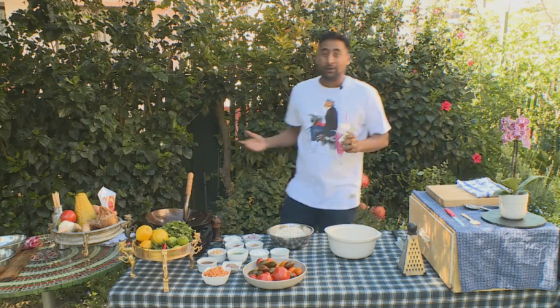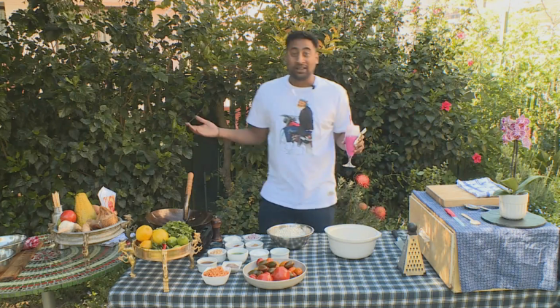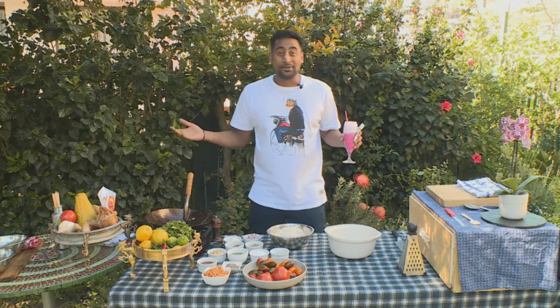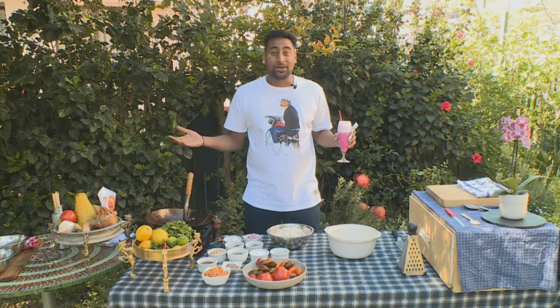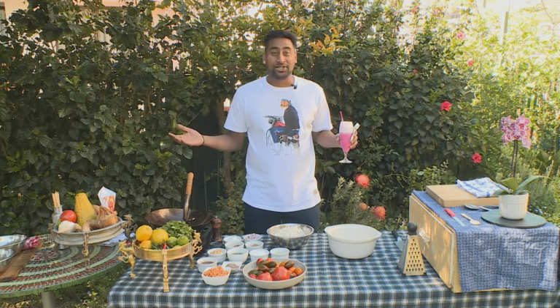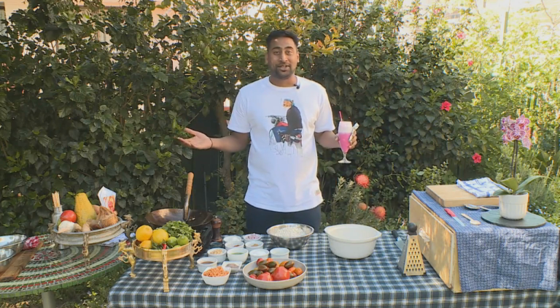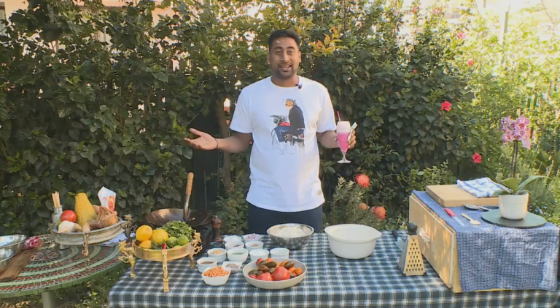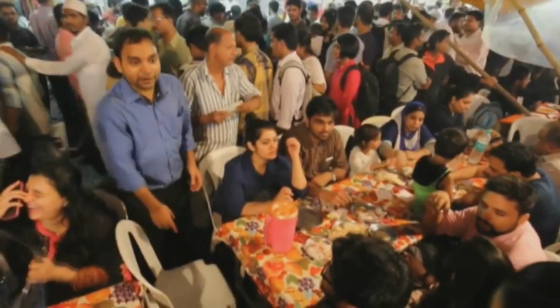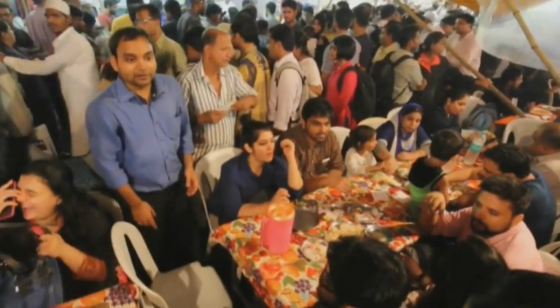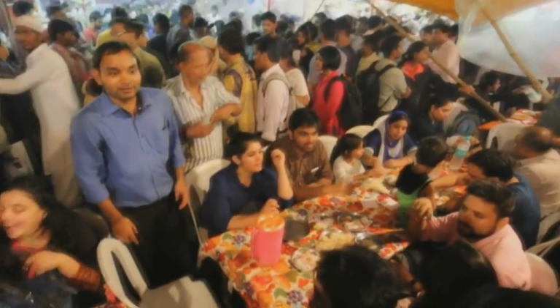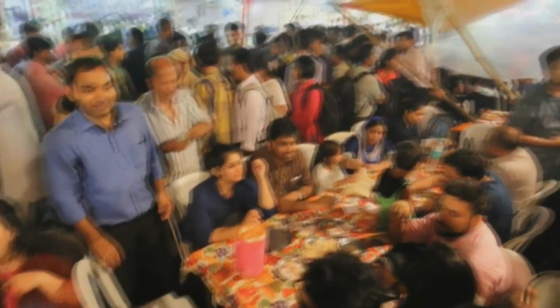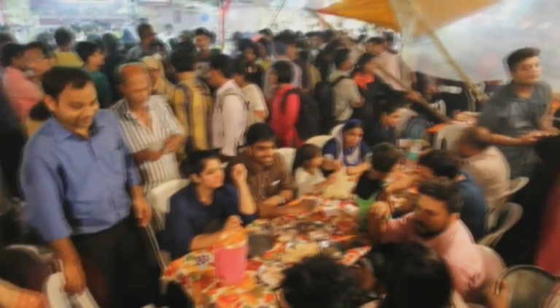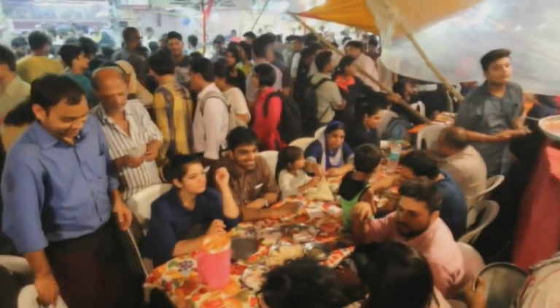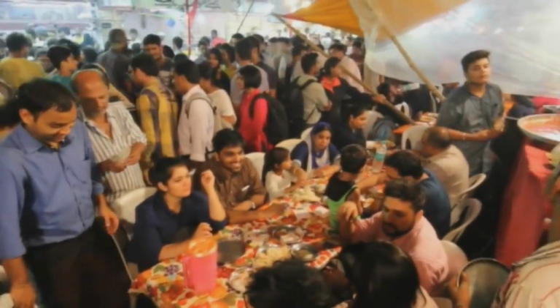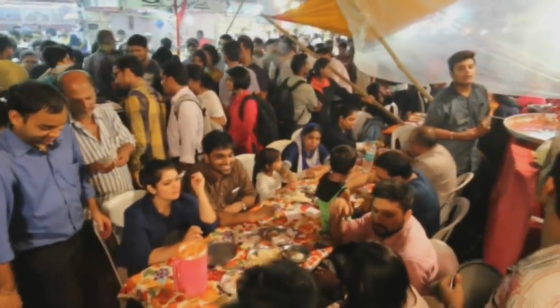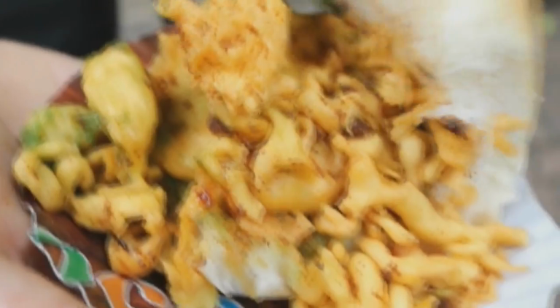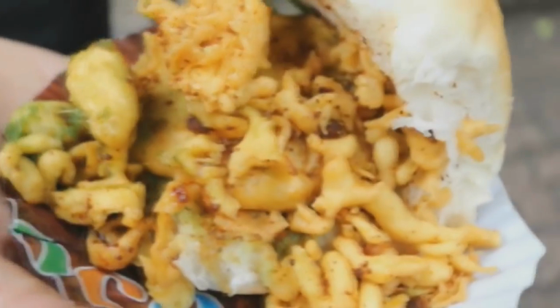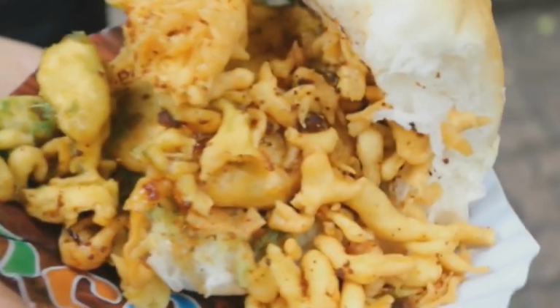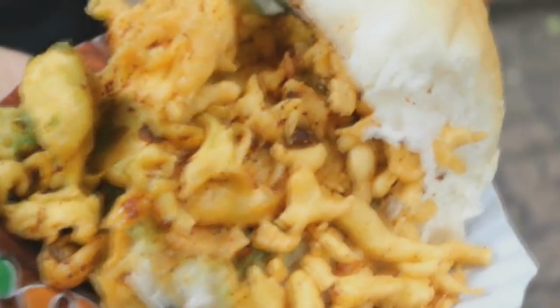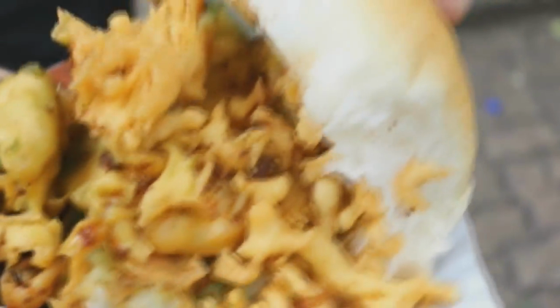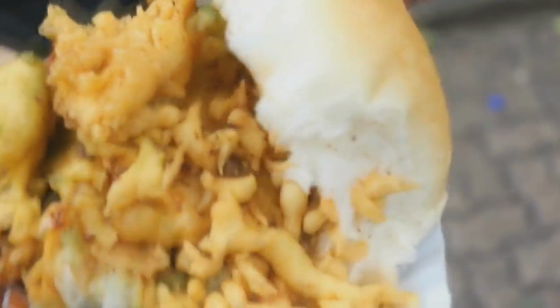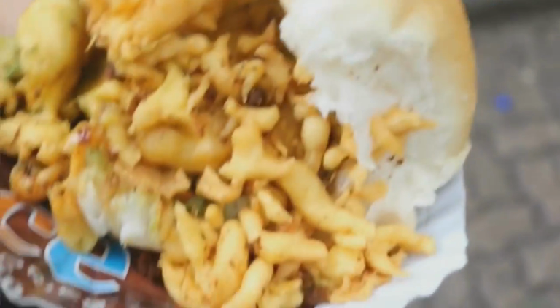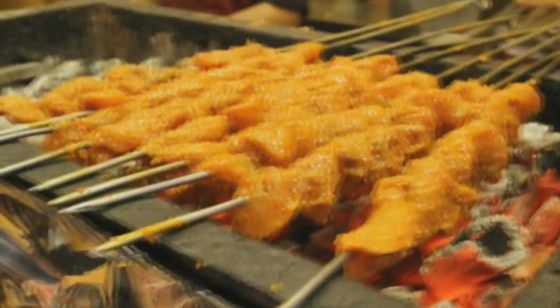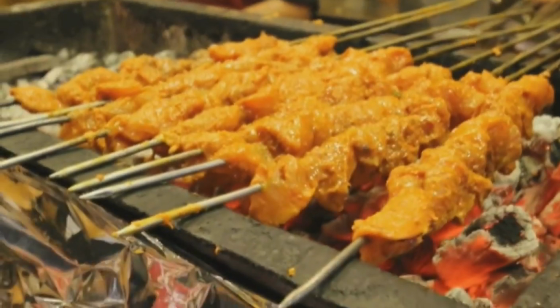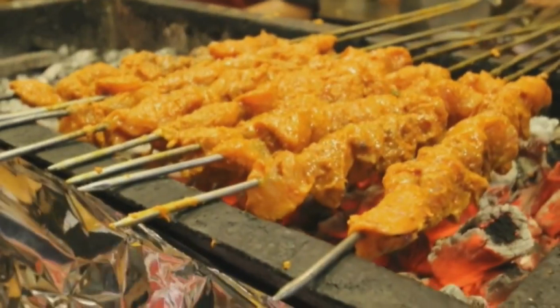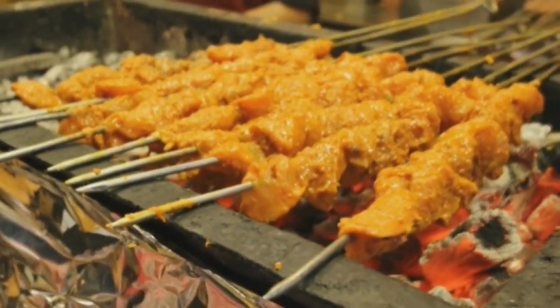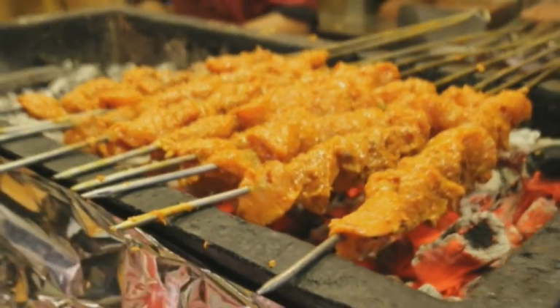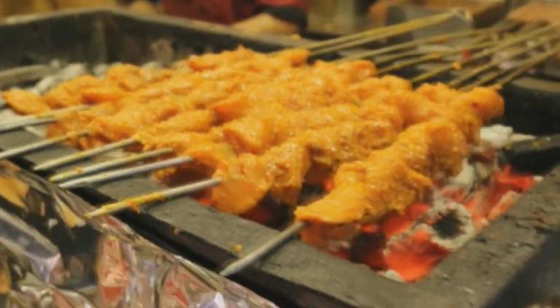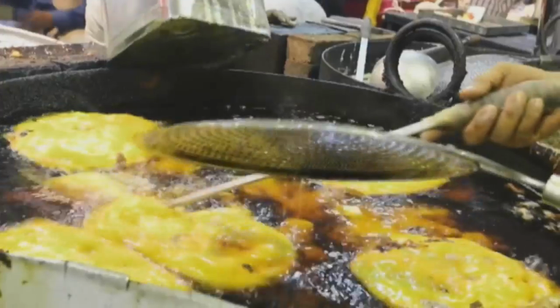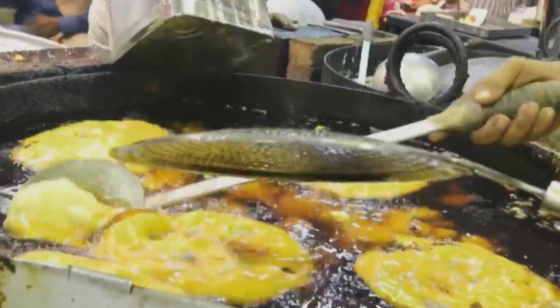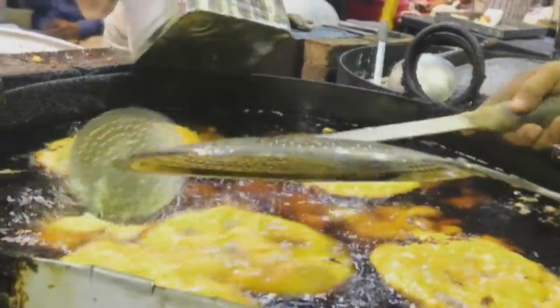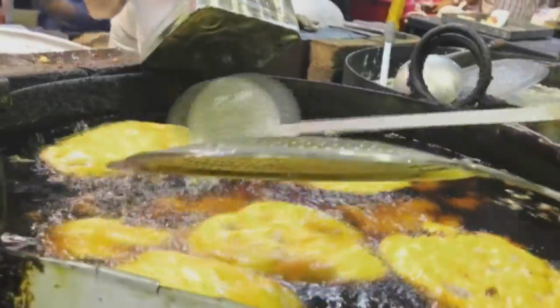Welcome to our kitchen today. It all ties up with our theme and that's Mumbai, and if you ever go to Mumbai there's nothing better than the street food.